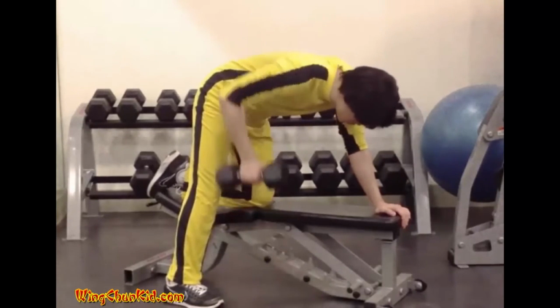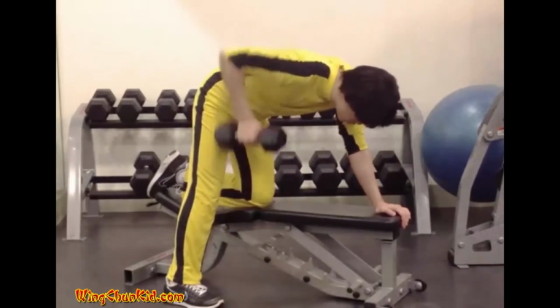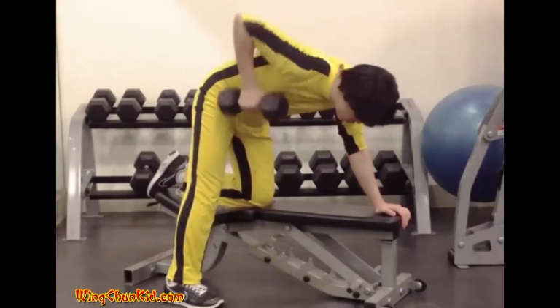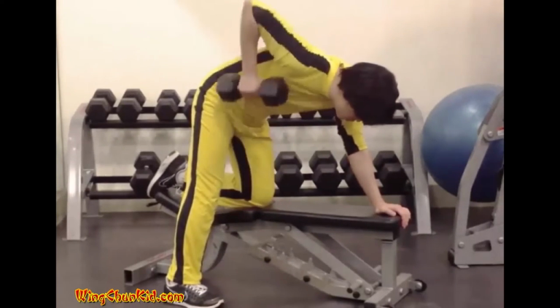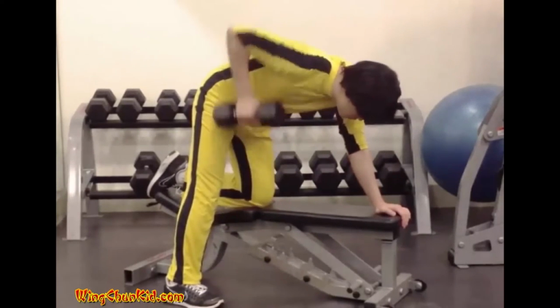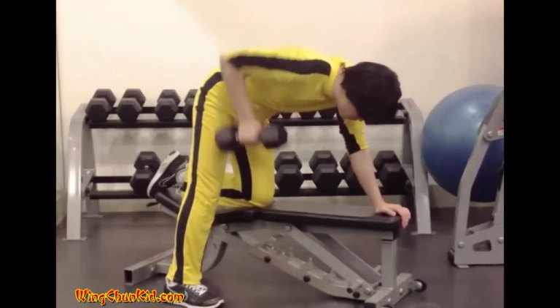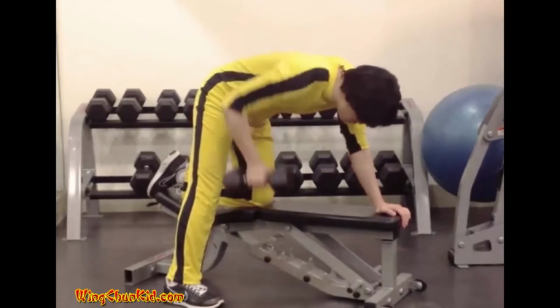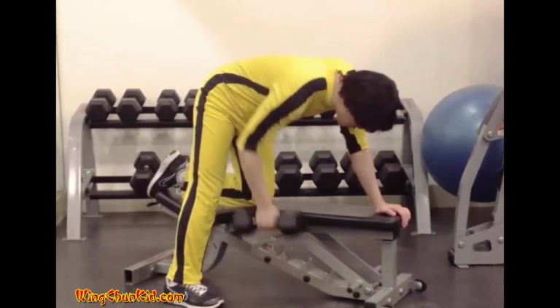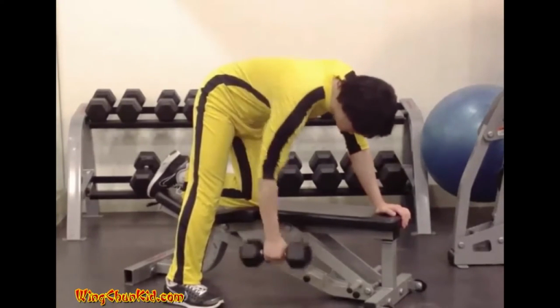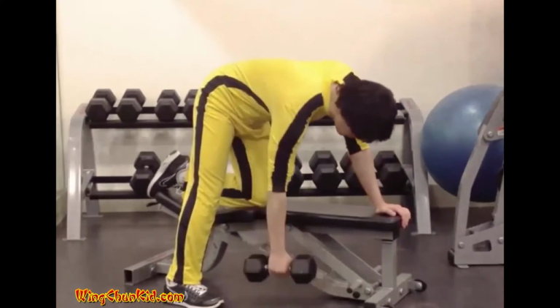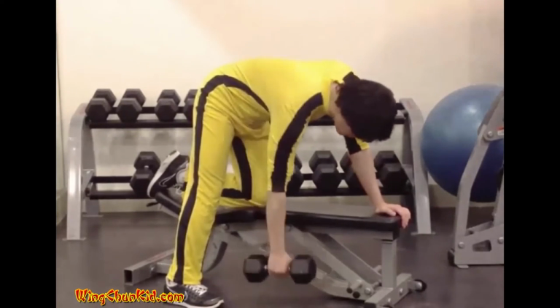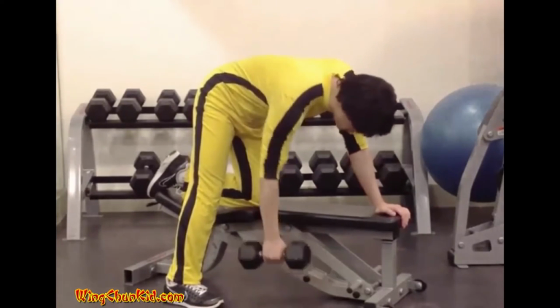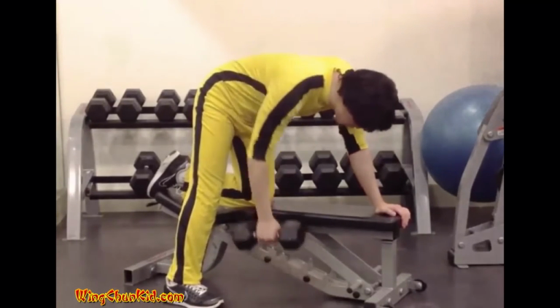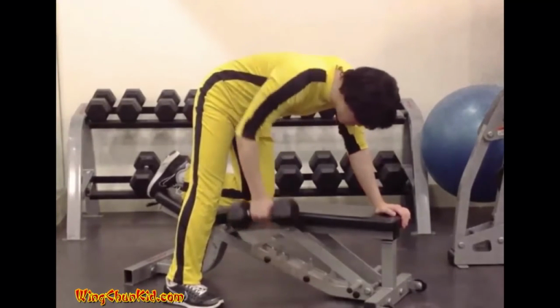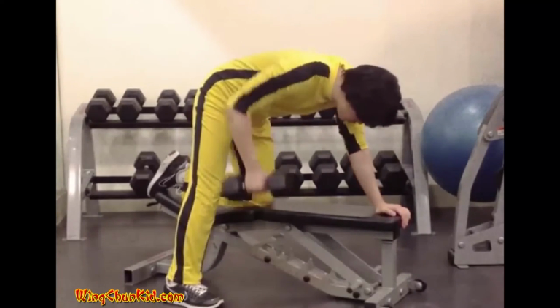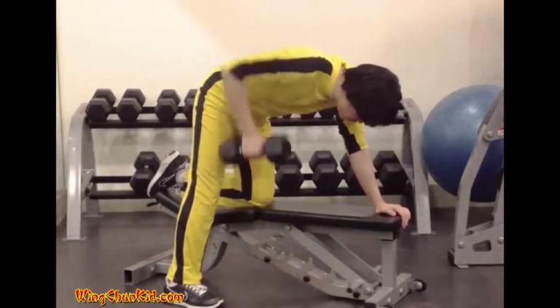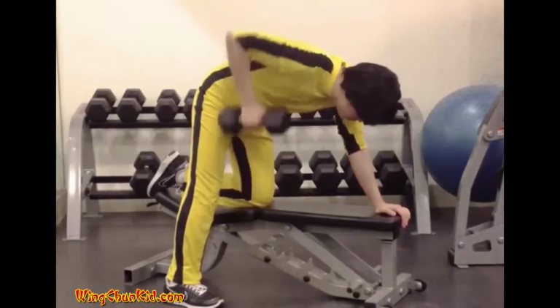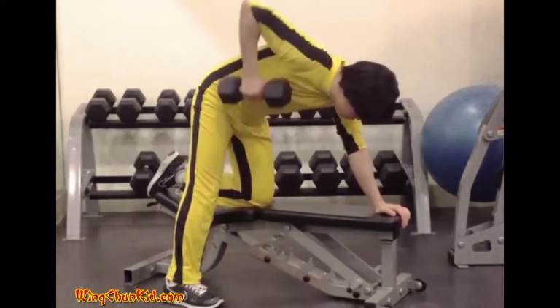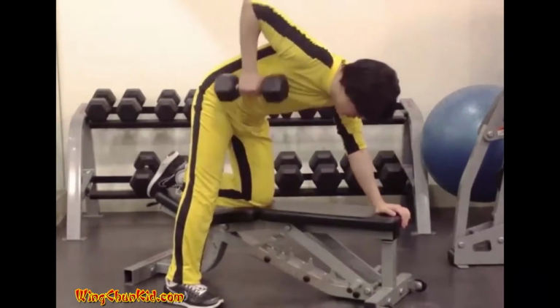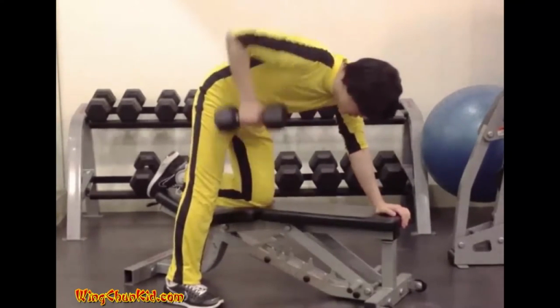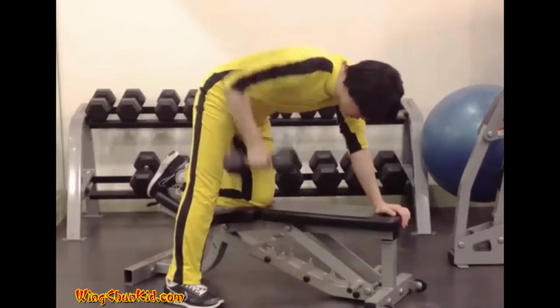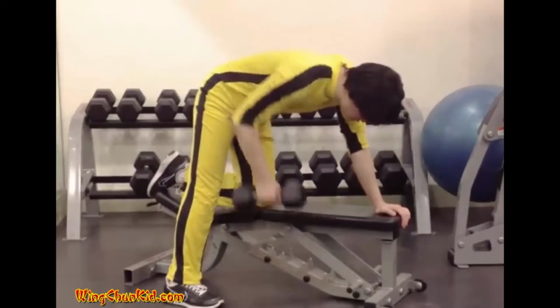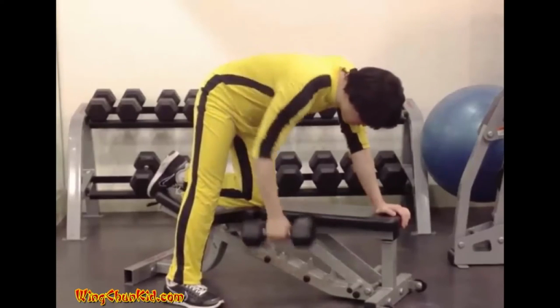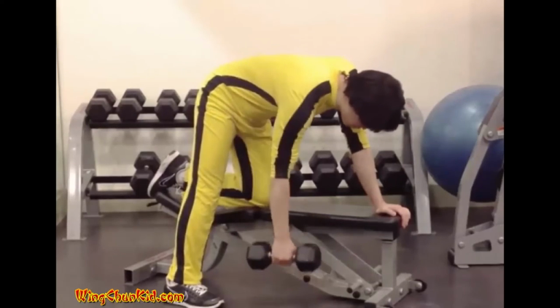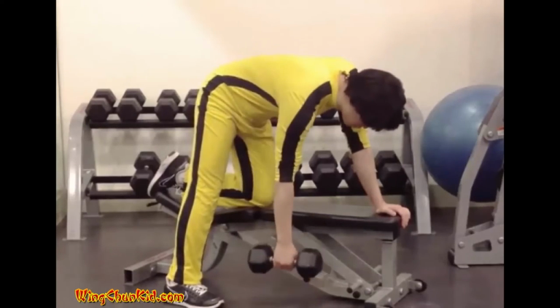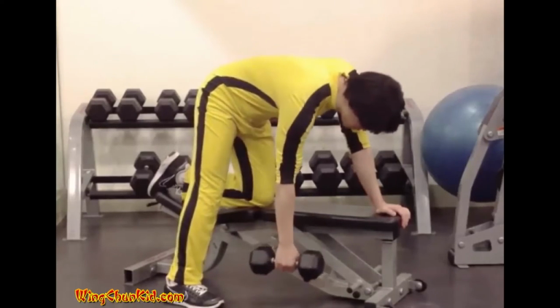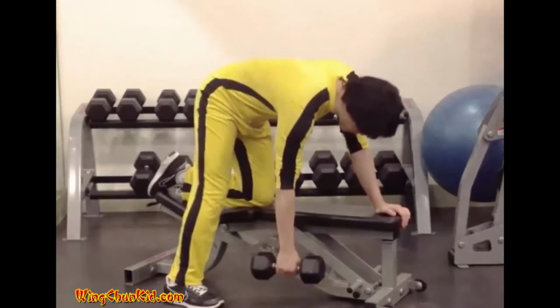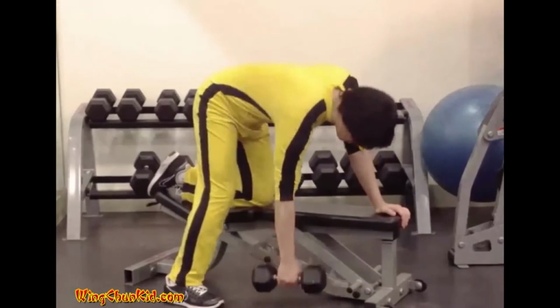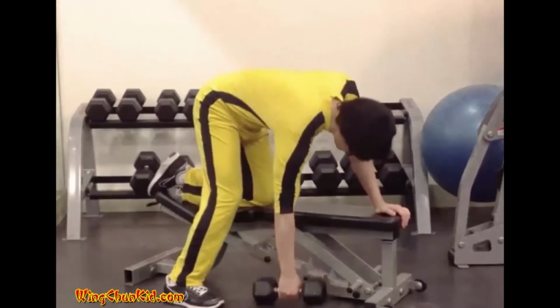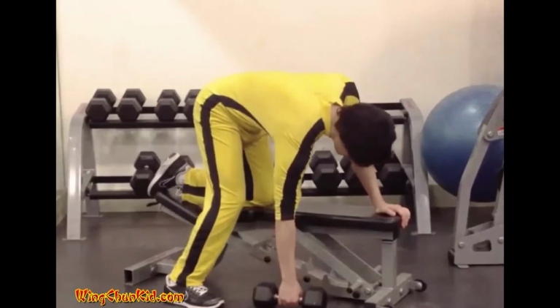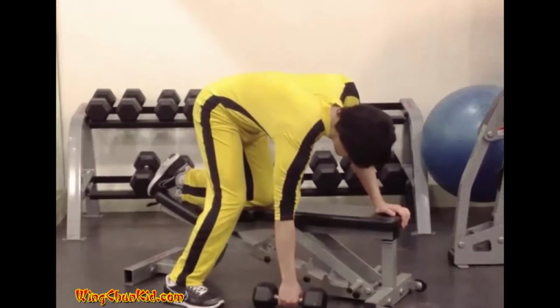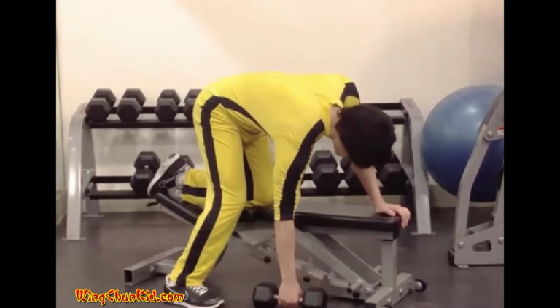Reps: 8 to 12 per side. Can also be done with a kettlebell.